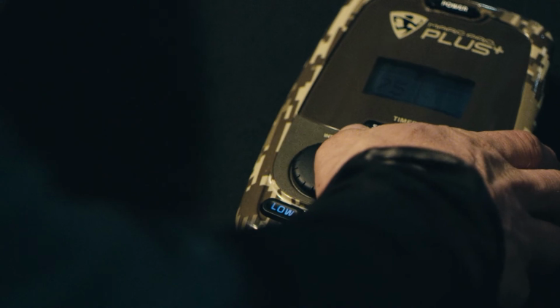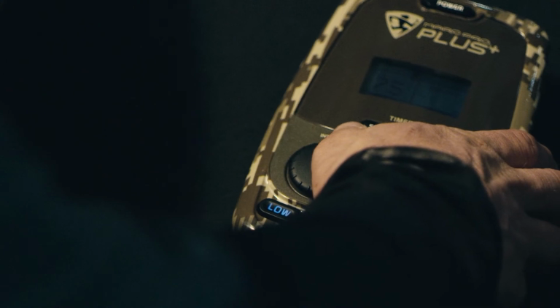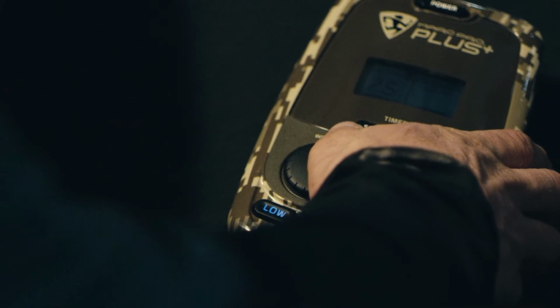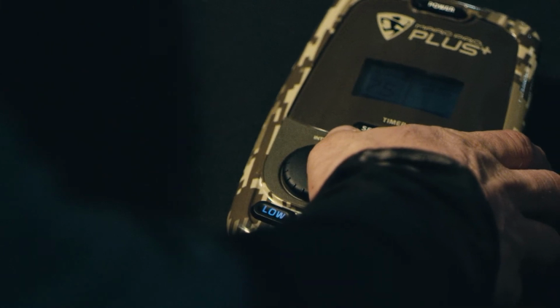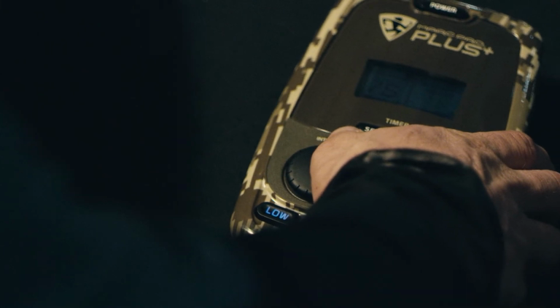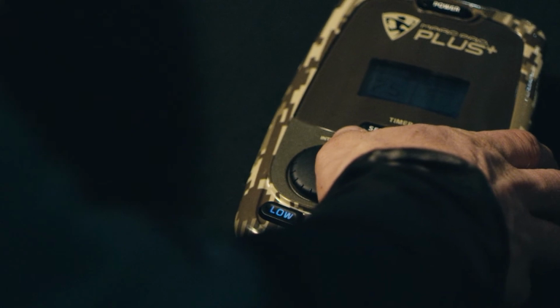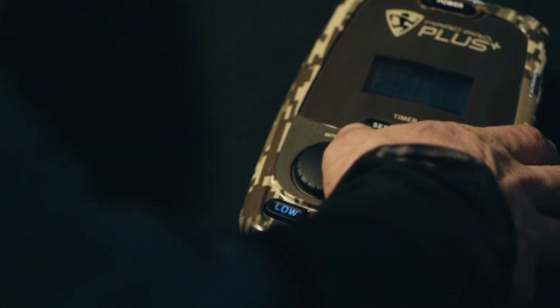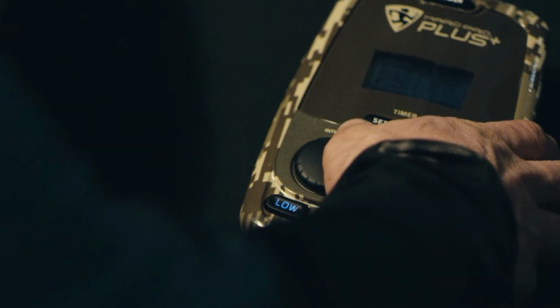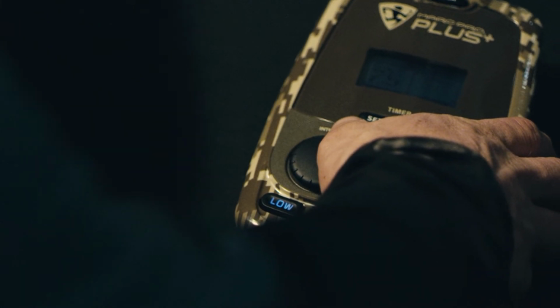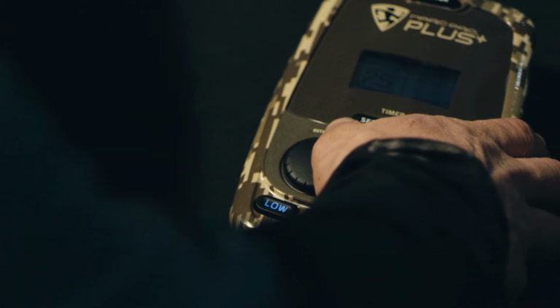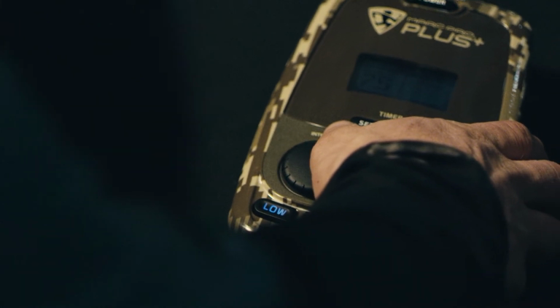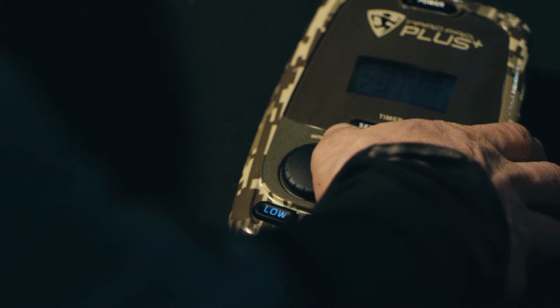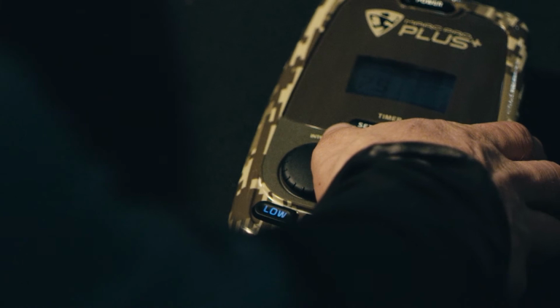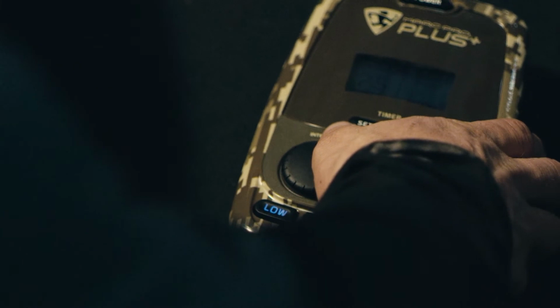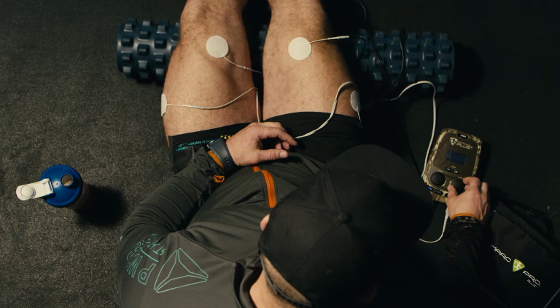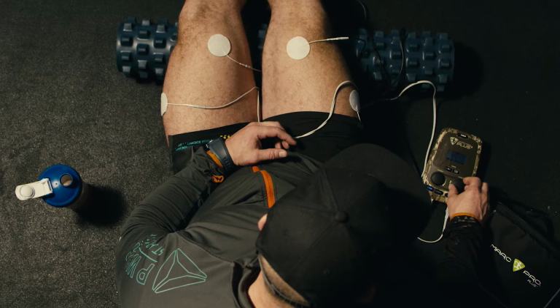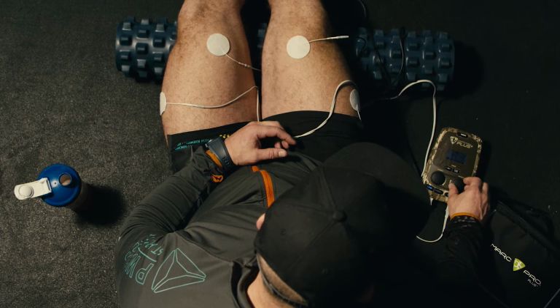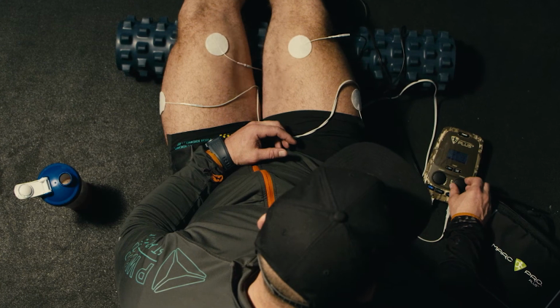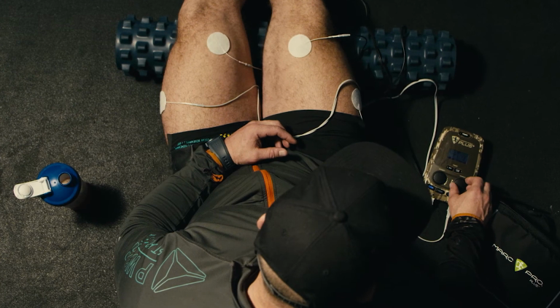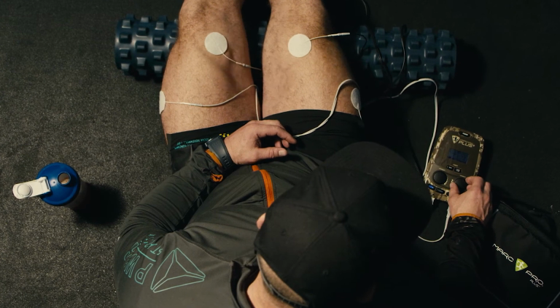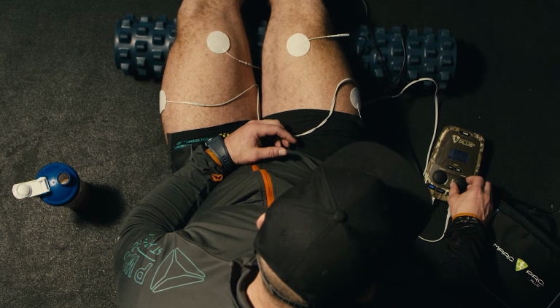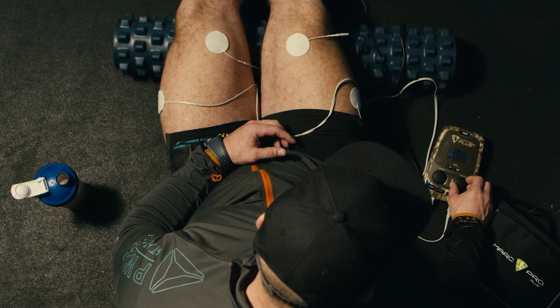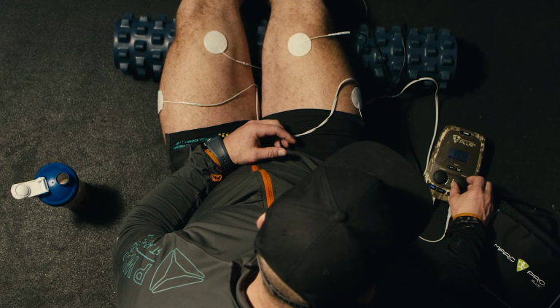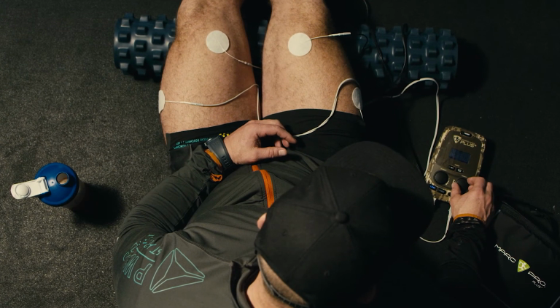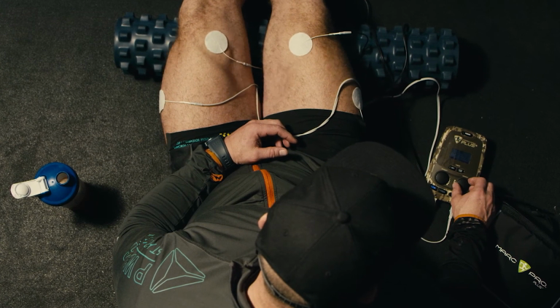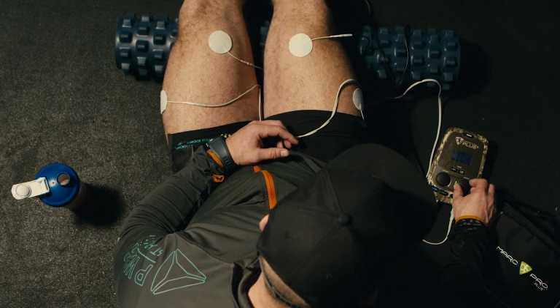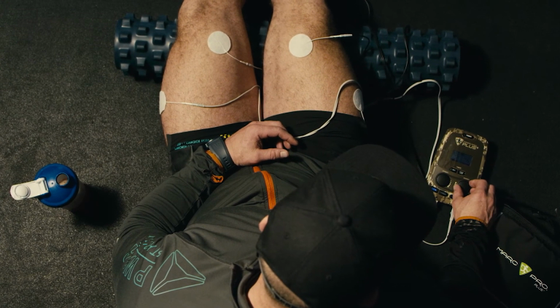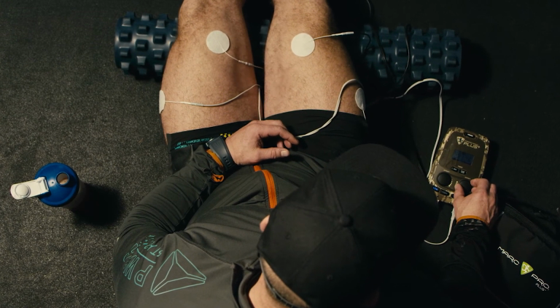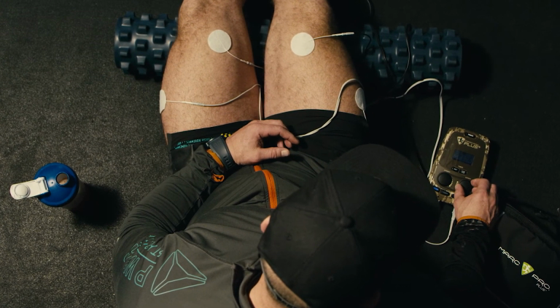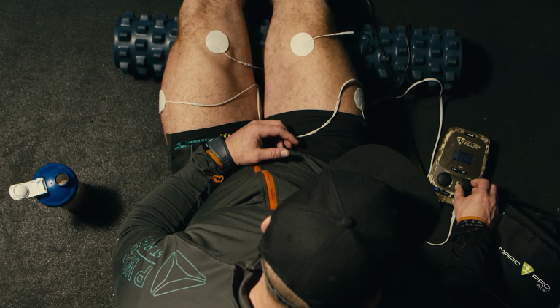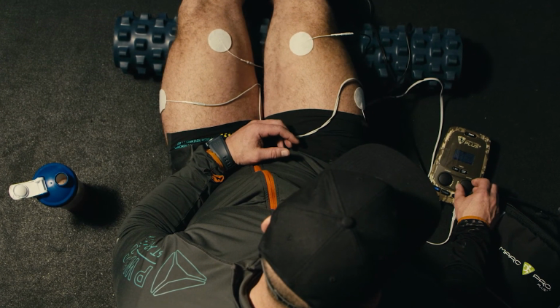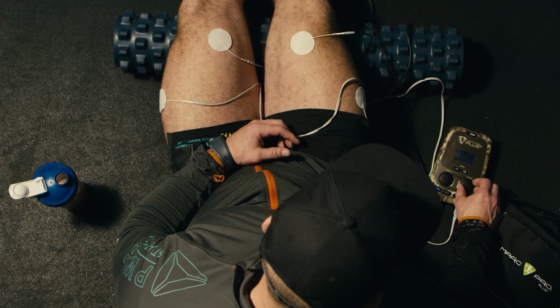Ultimately it's an amazing technology that we use that allows and facilitates the body to do what it's supposed to do.